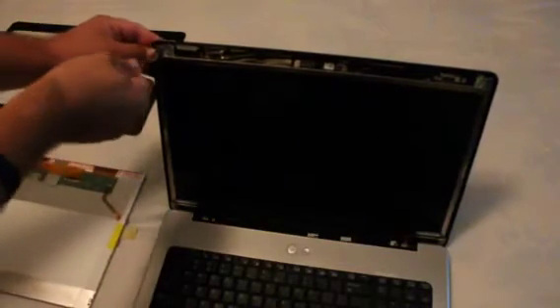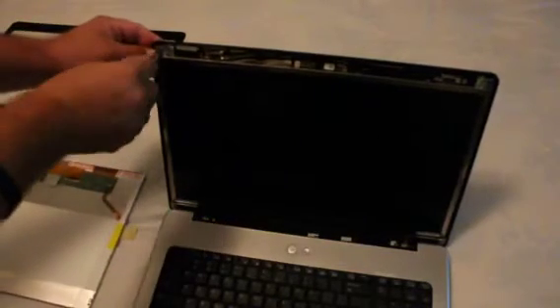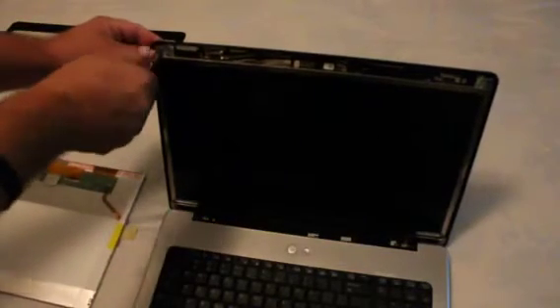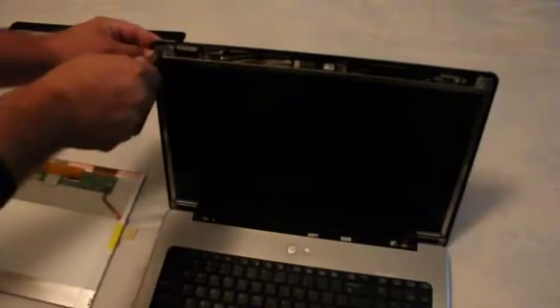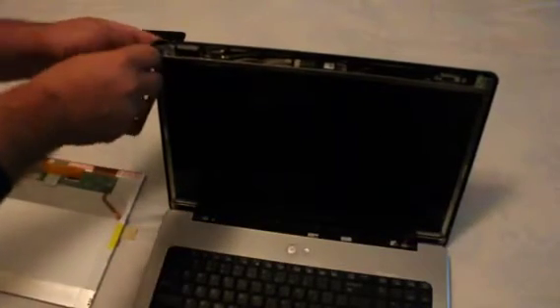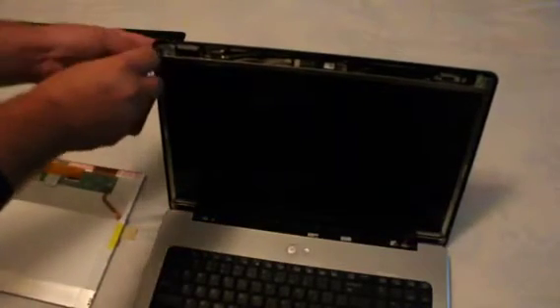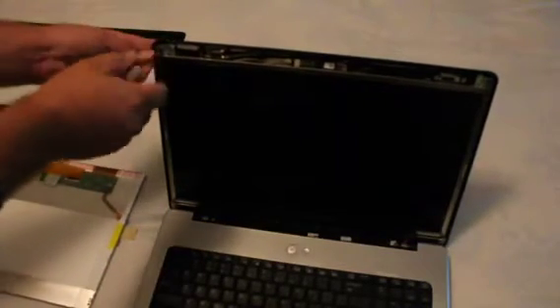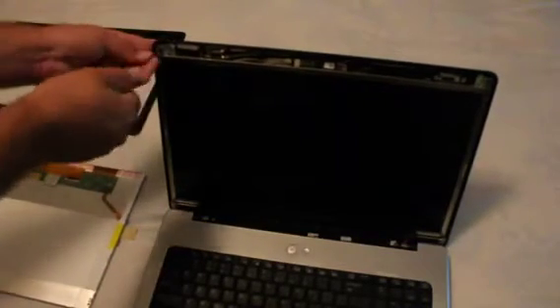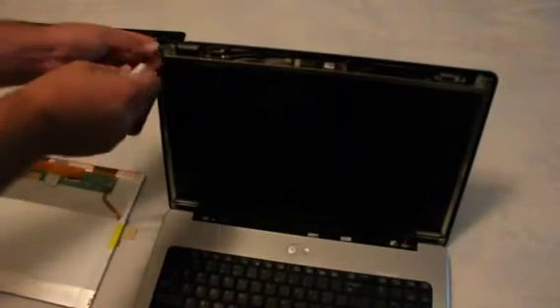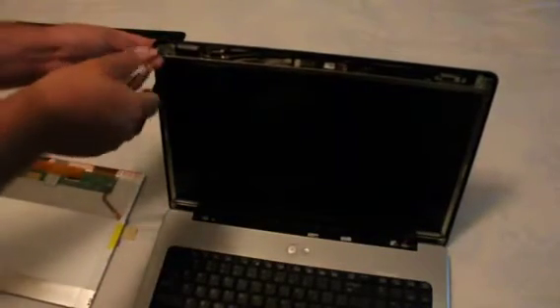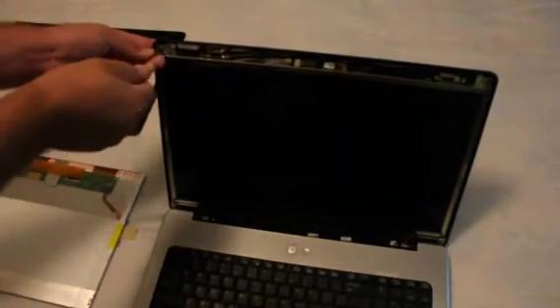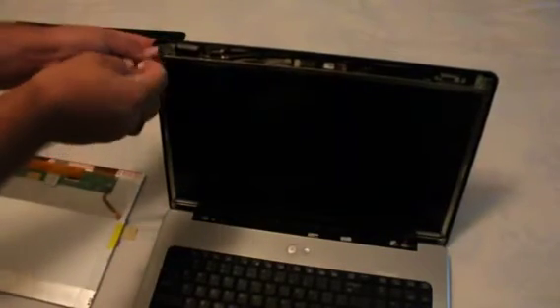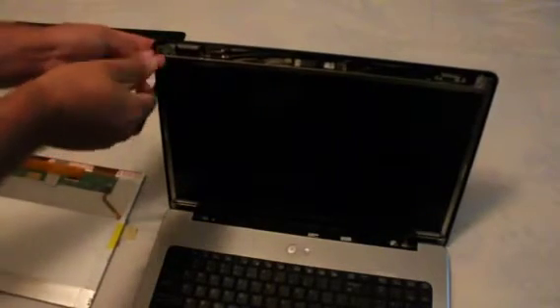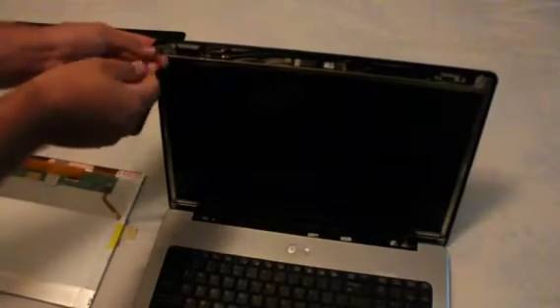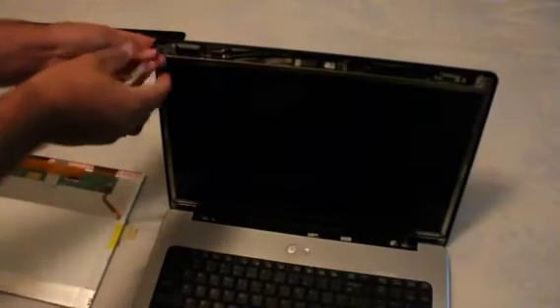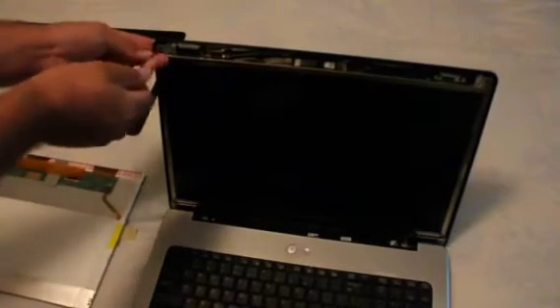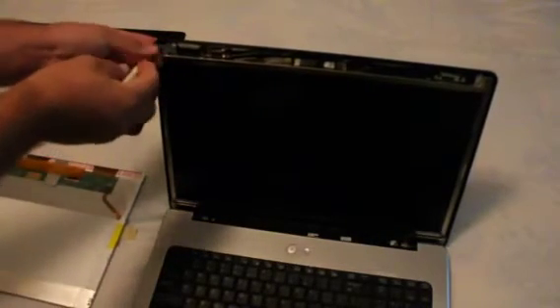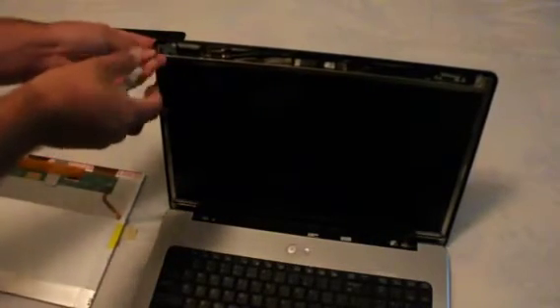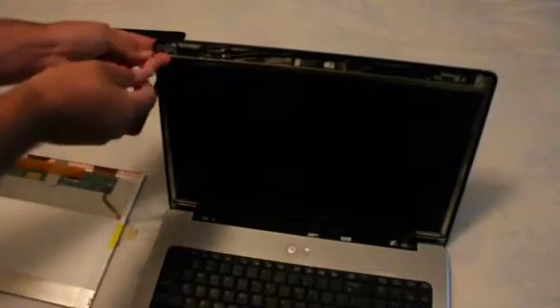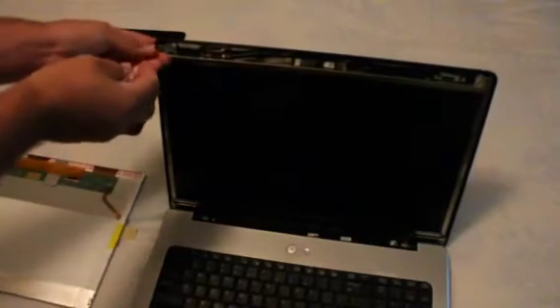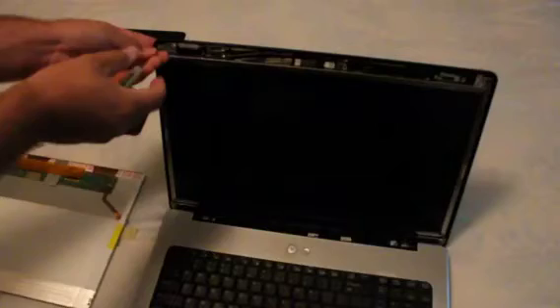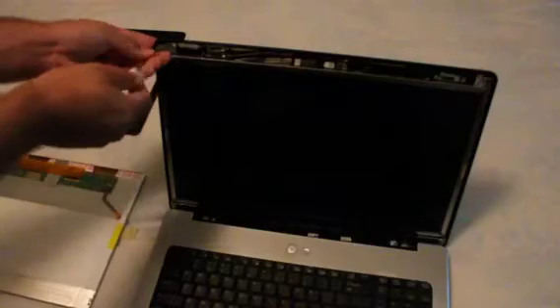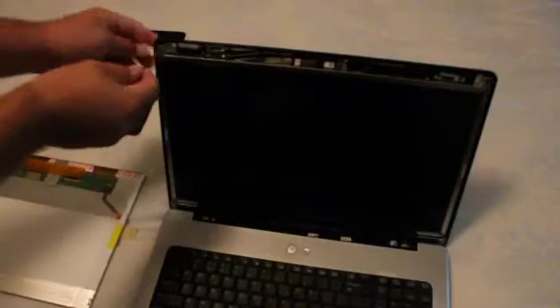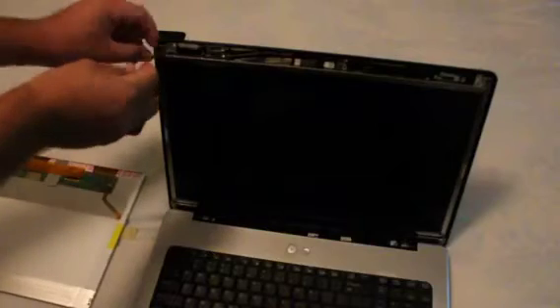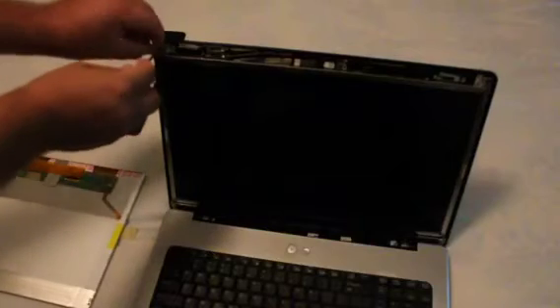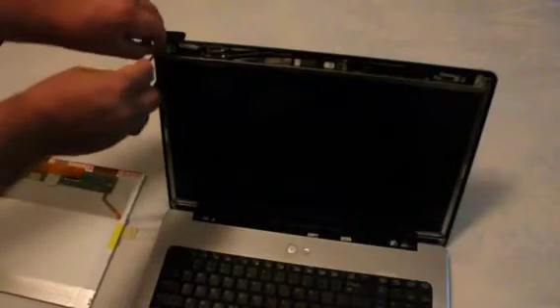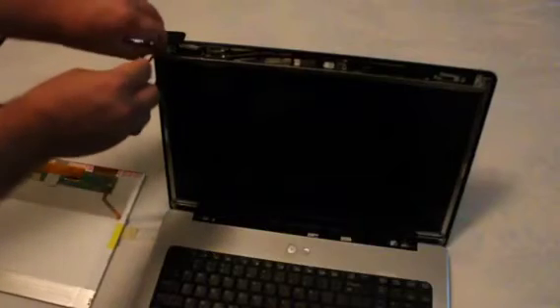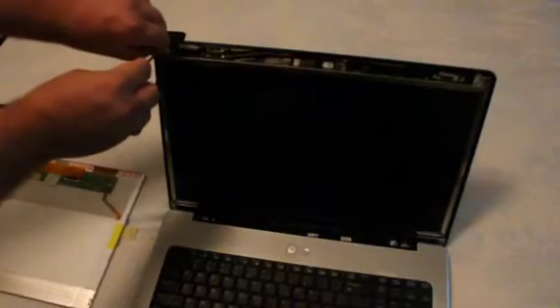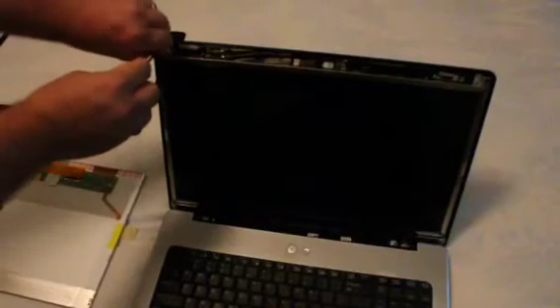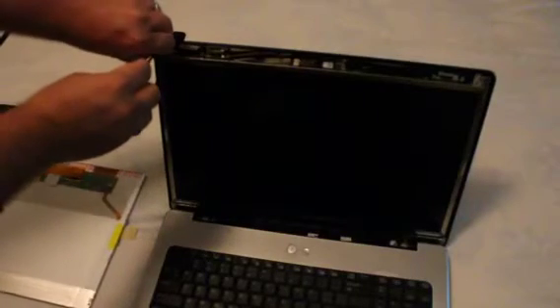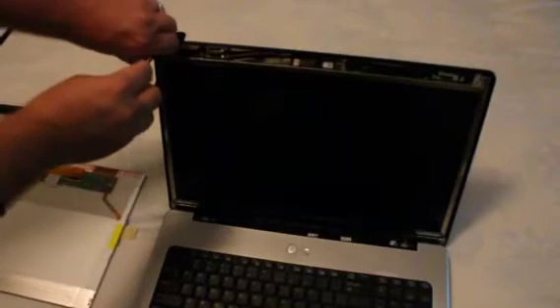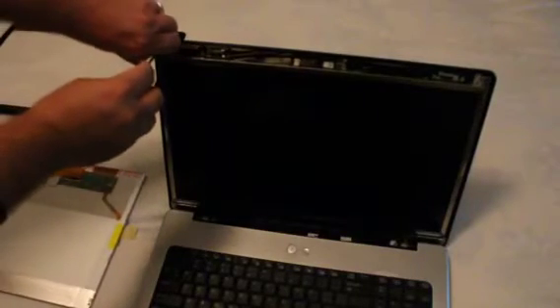Now you'll remove the mounting screws — one on the left and one on the right as well.